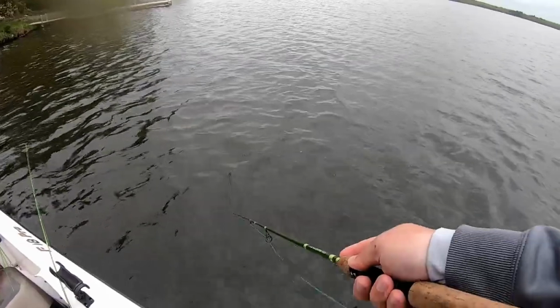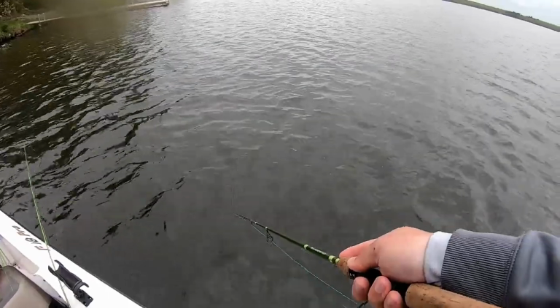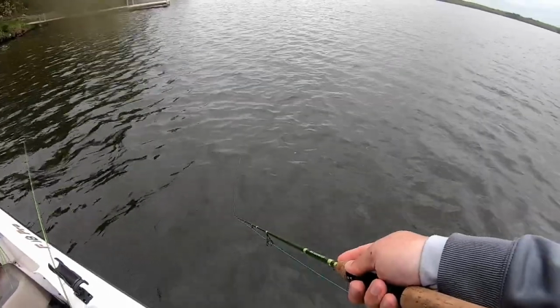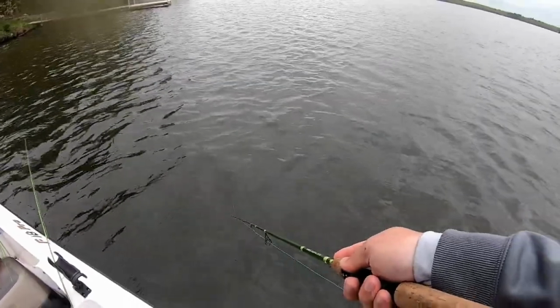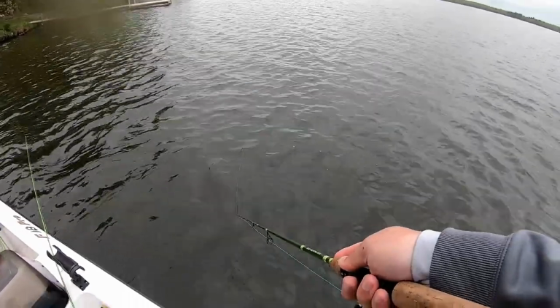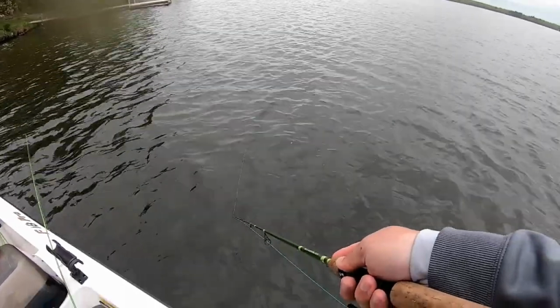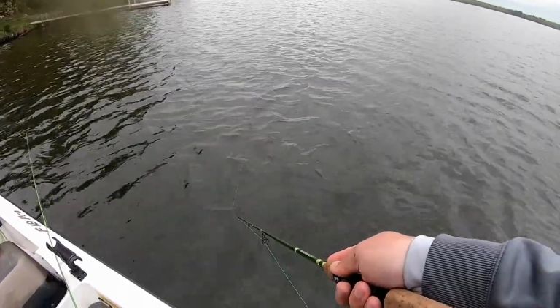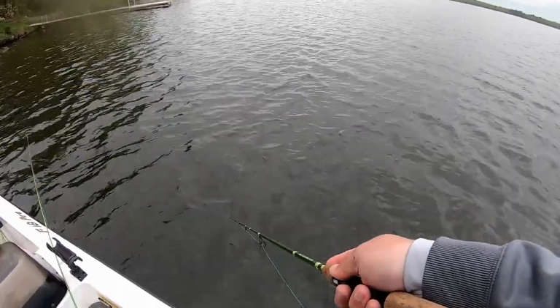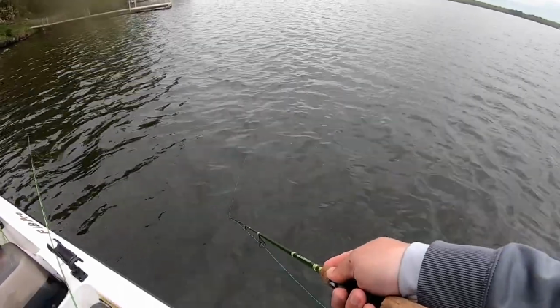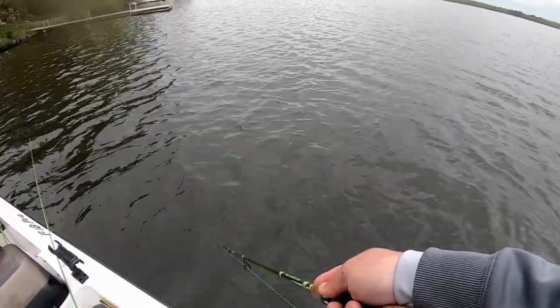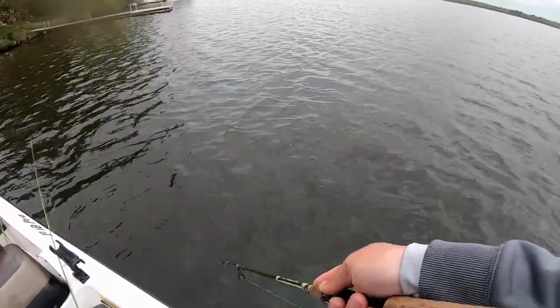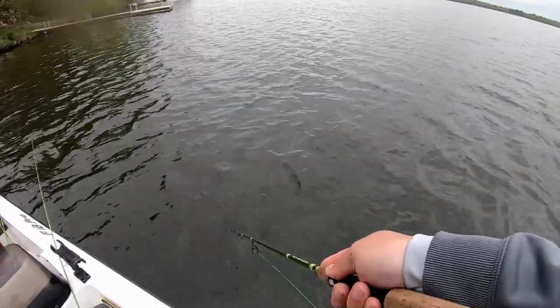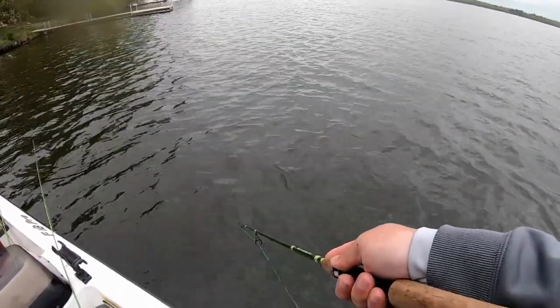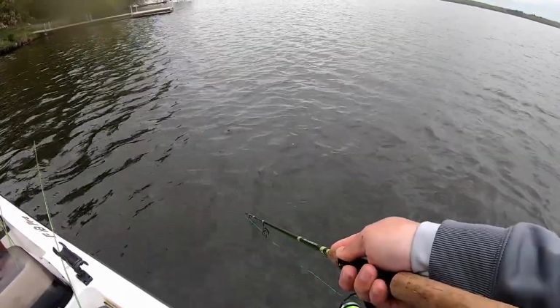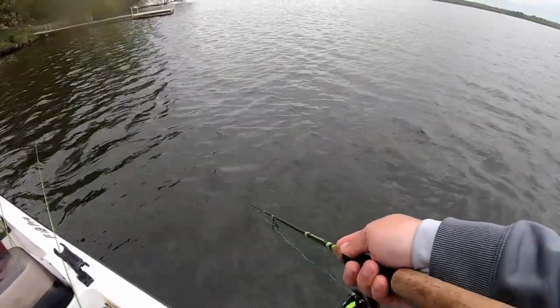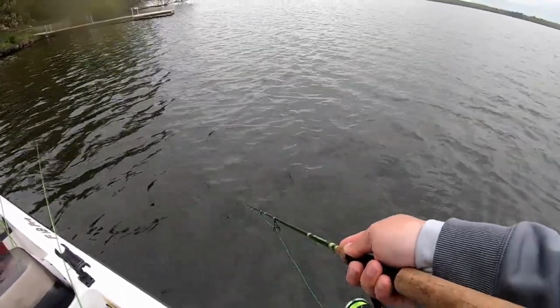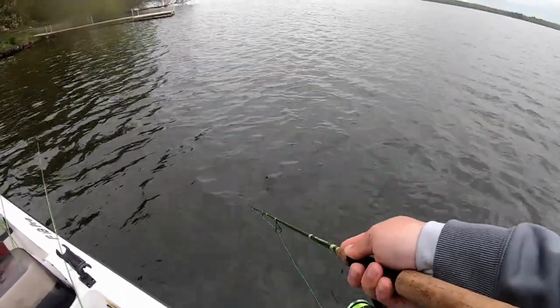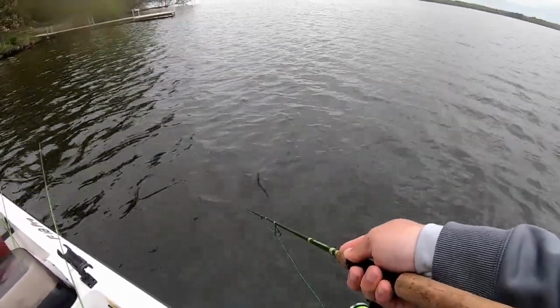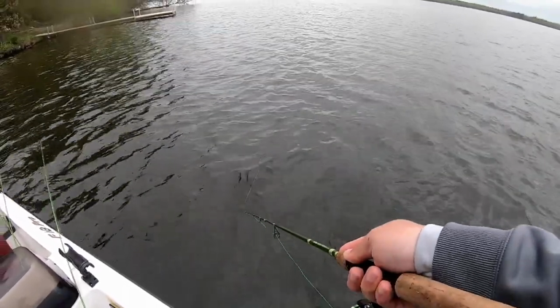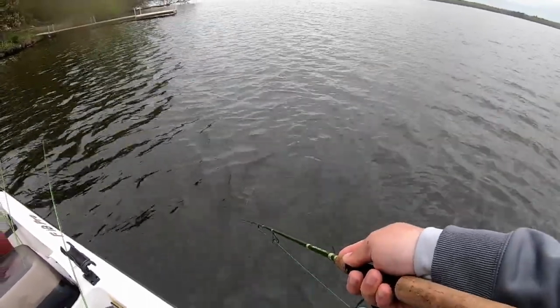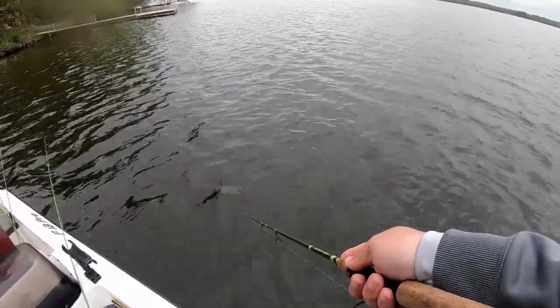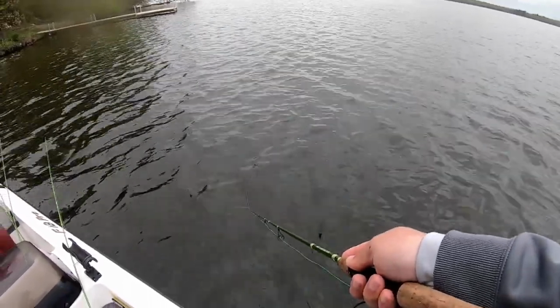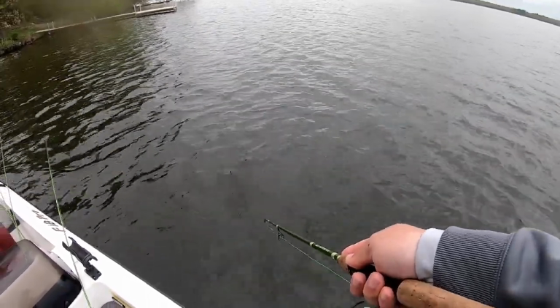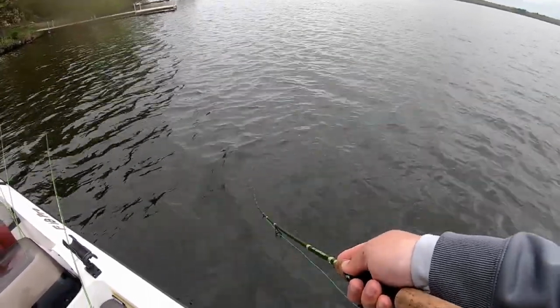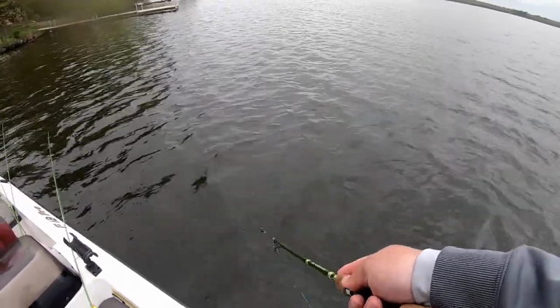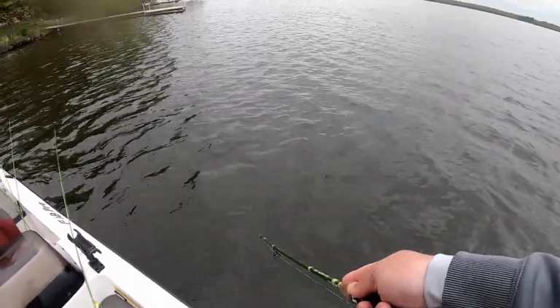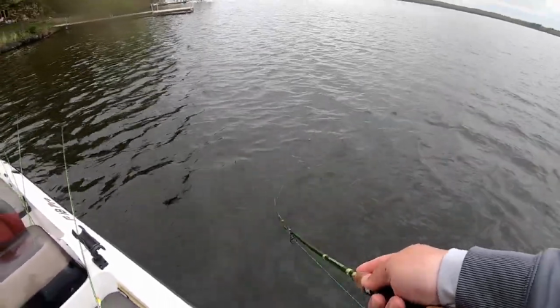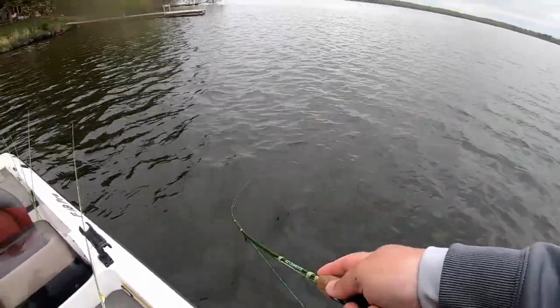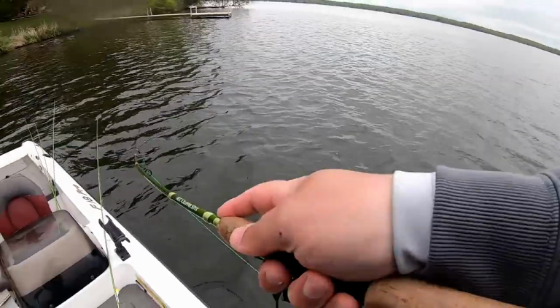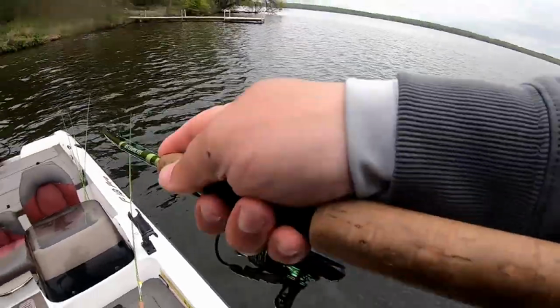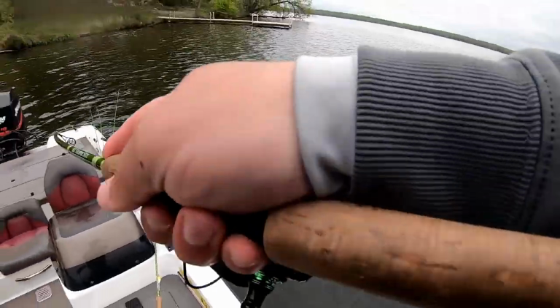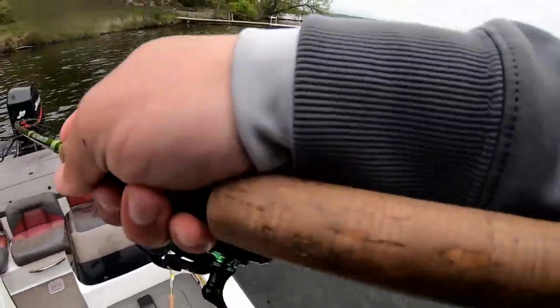That's why I've got a super sensitive rod here — medium light action, six and a half foot. There he is!